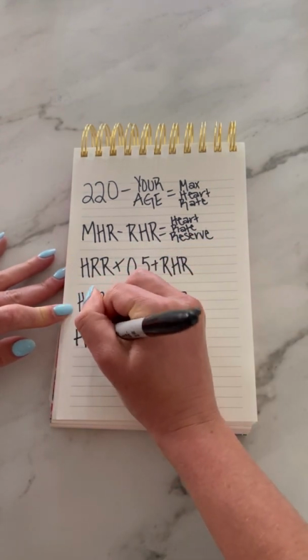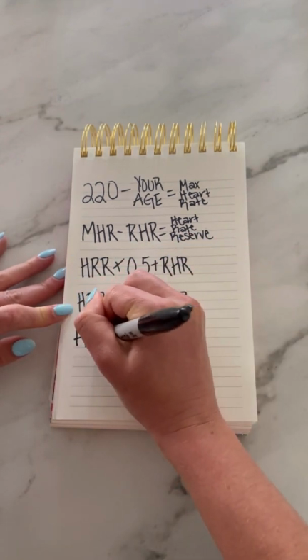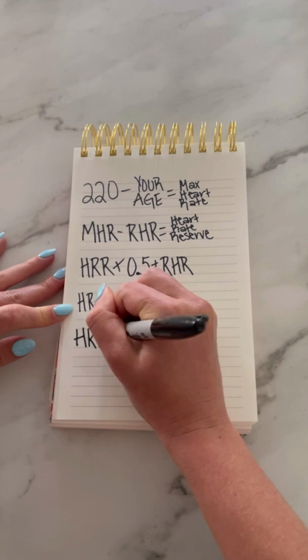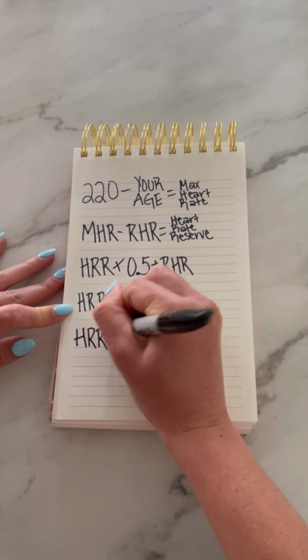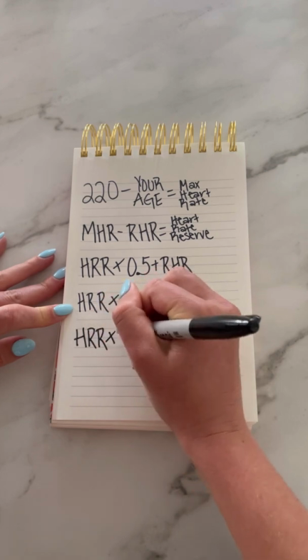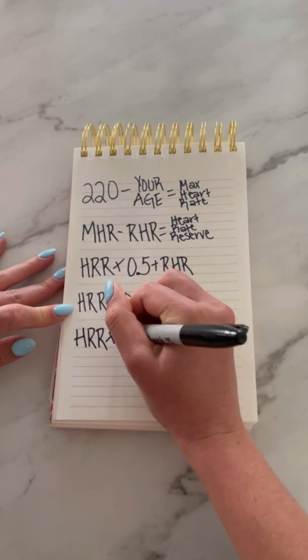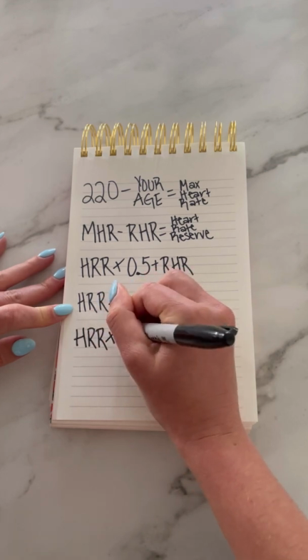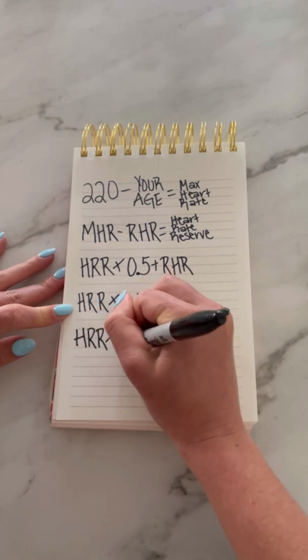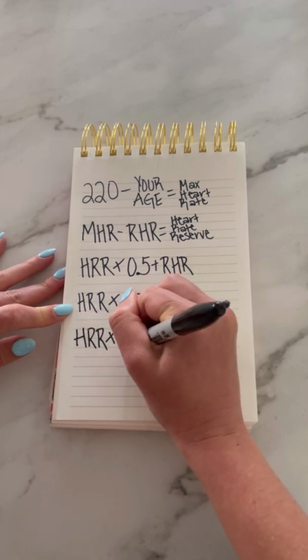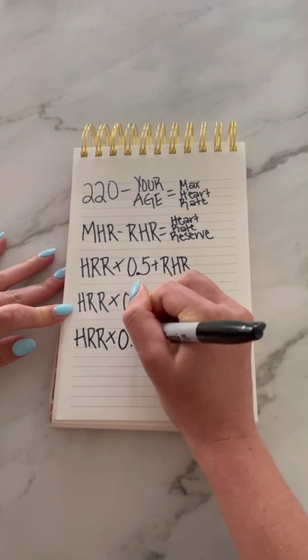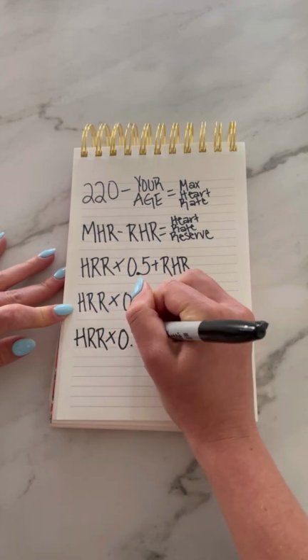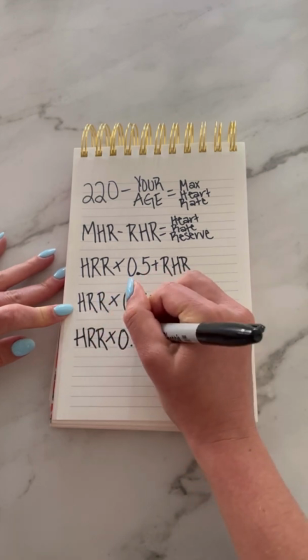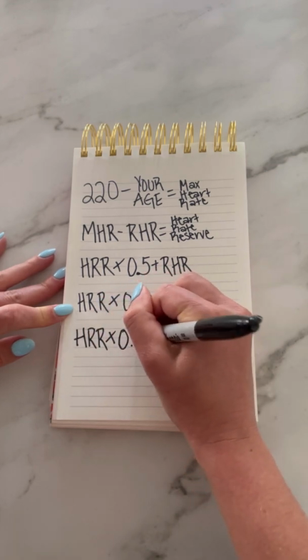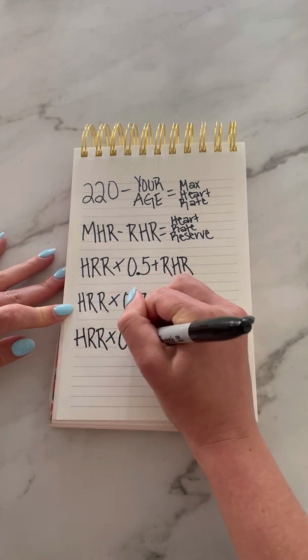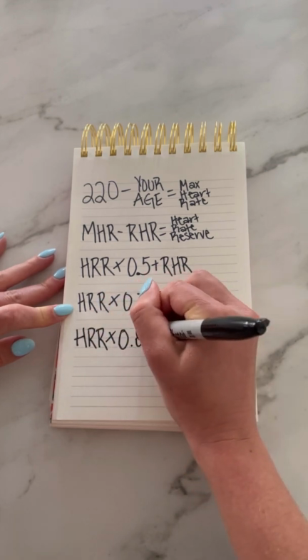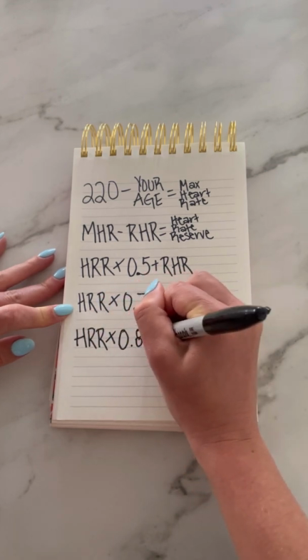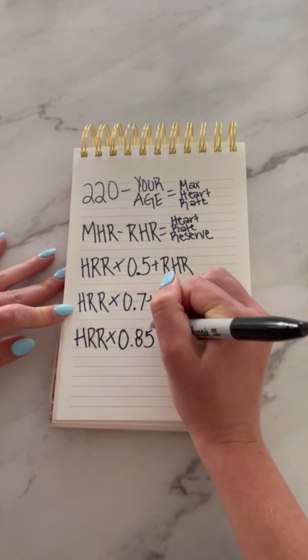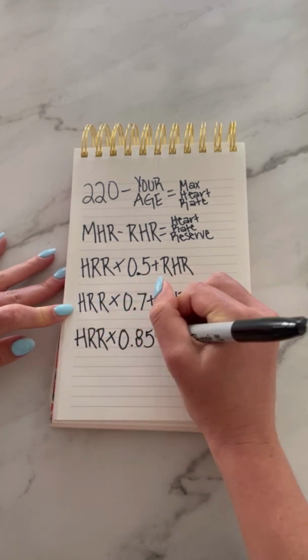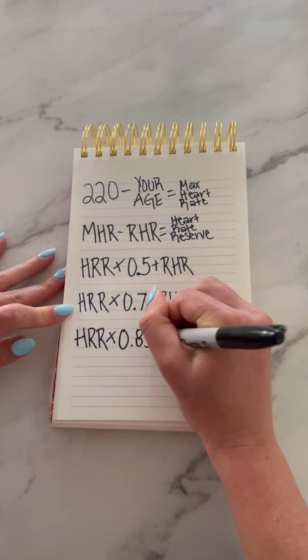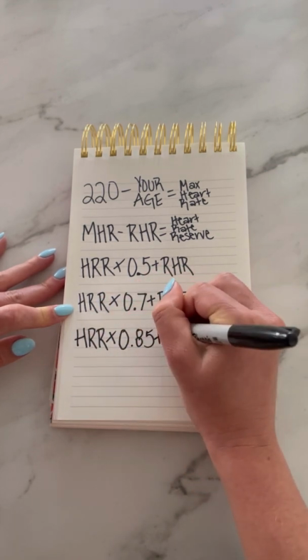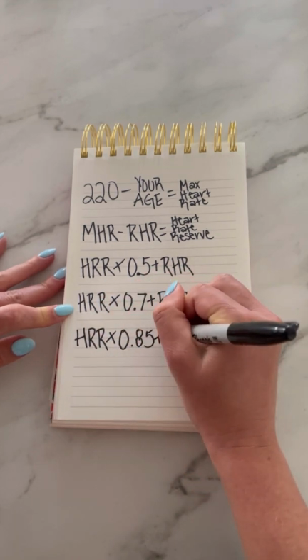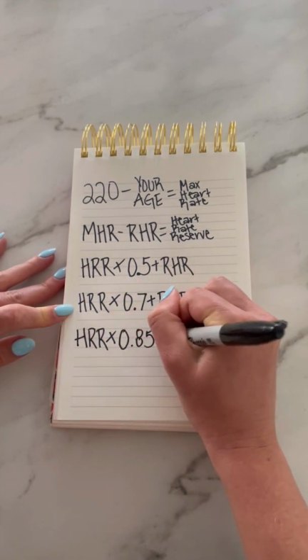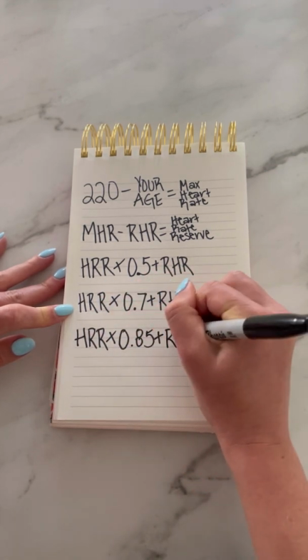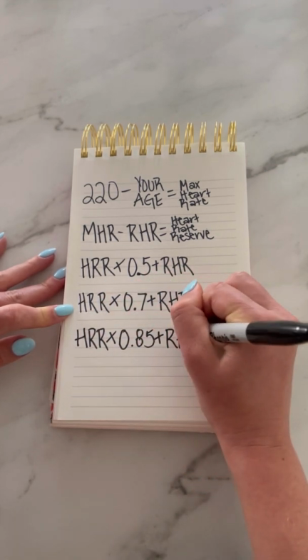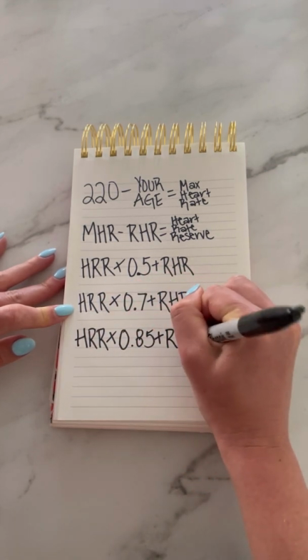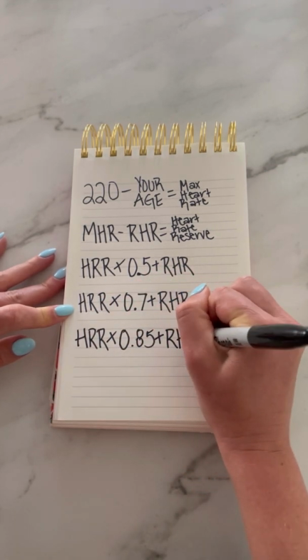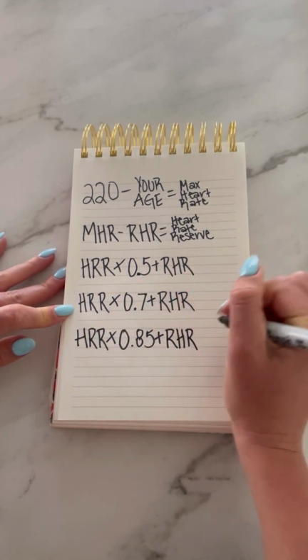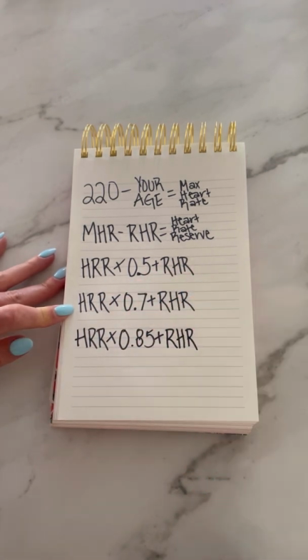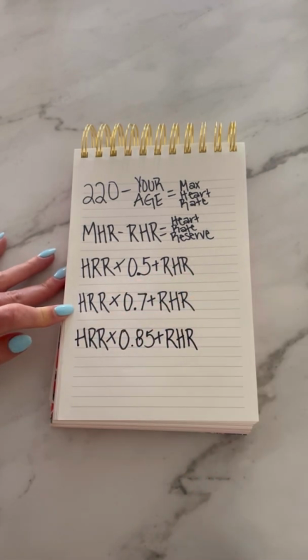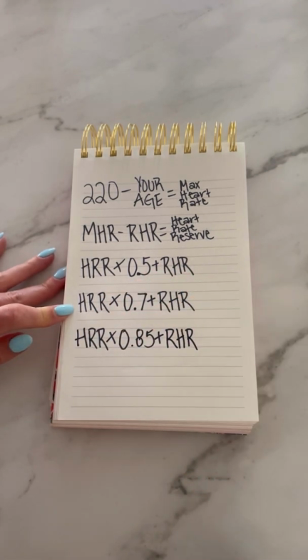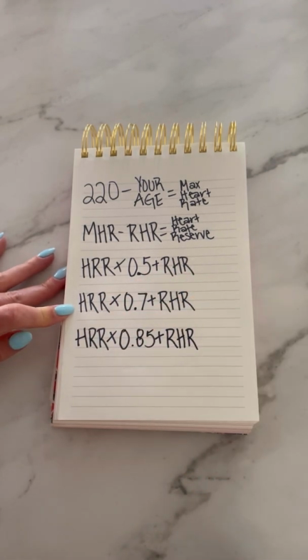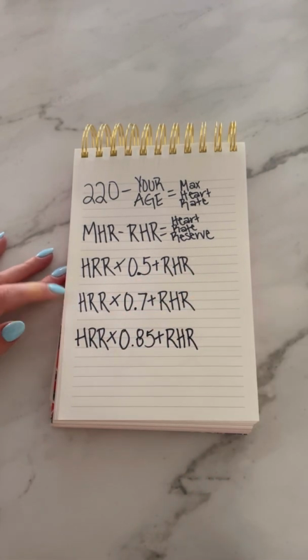Next, multiply your heart rate reserve by 0.7 and add it to your resting heart rate. This will be the middle of your zone.